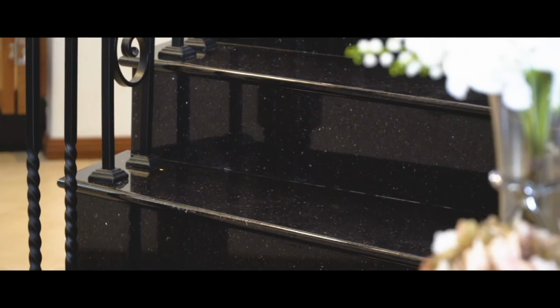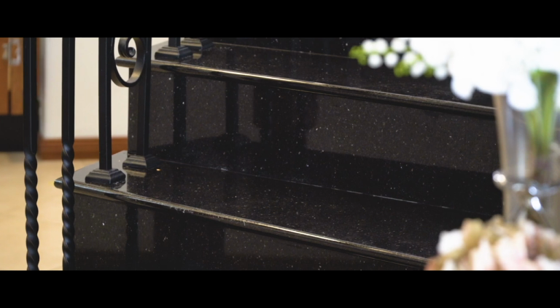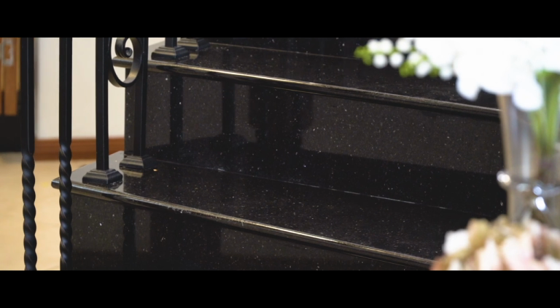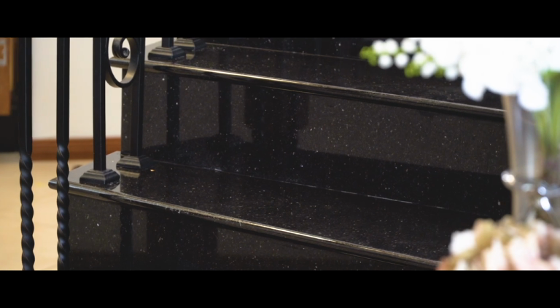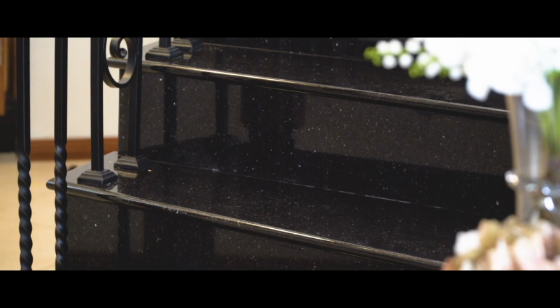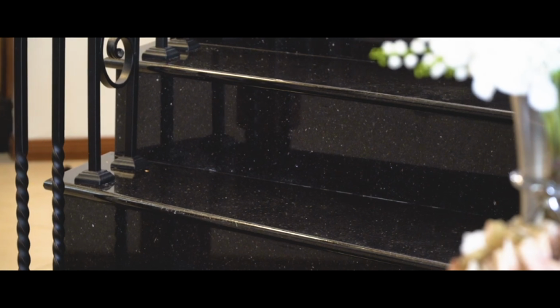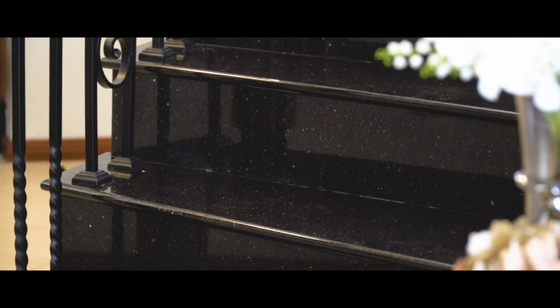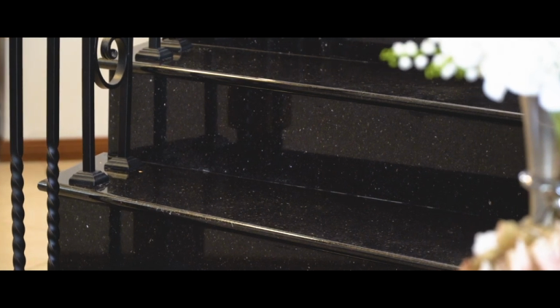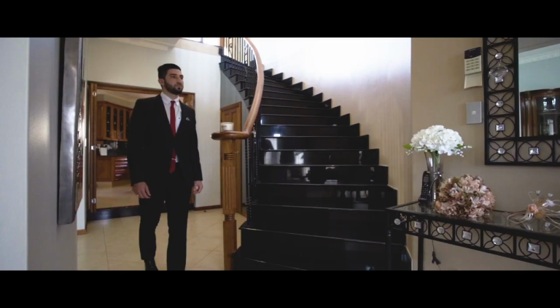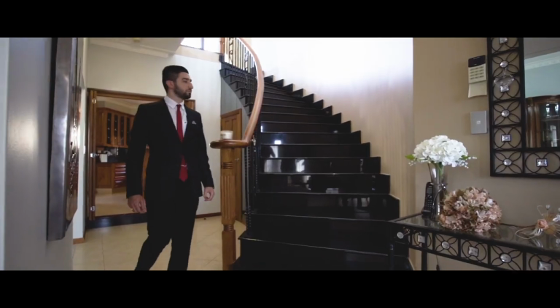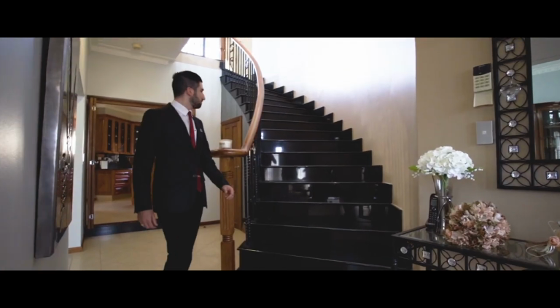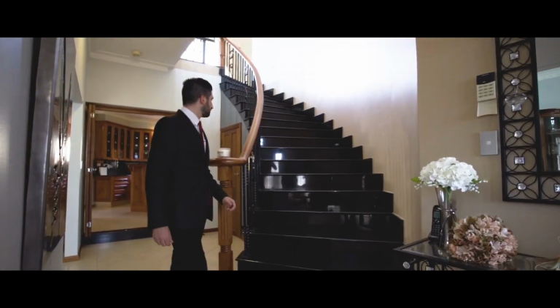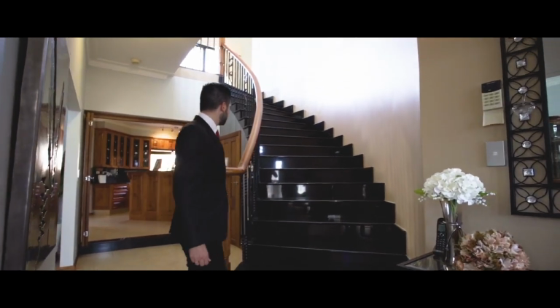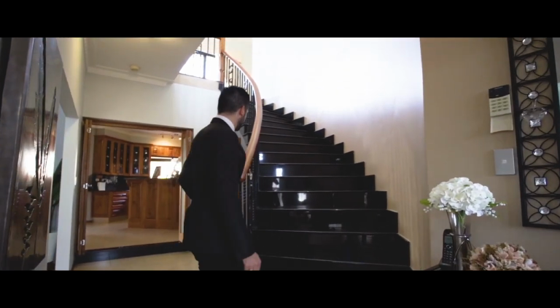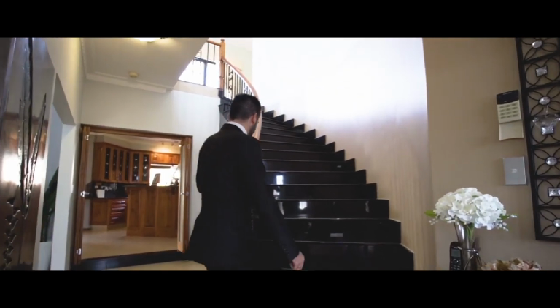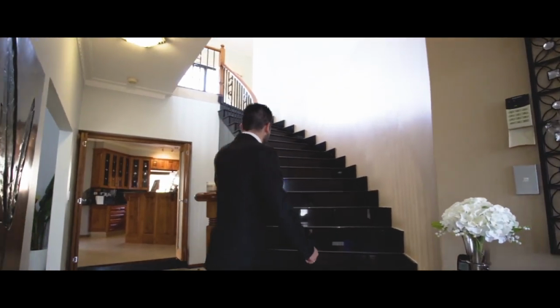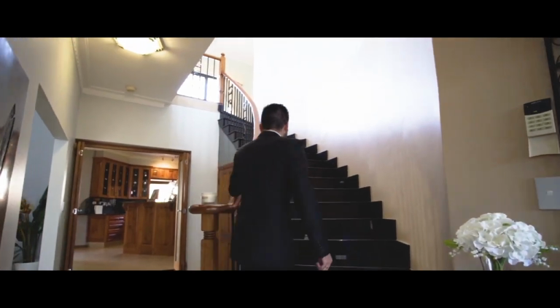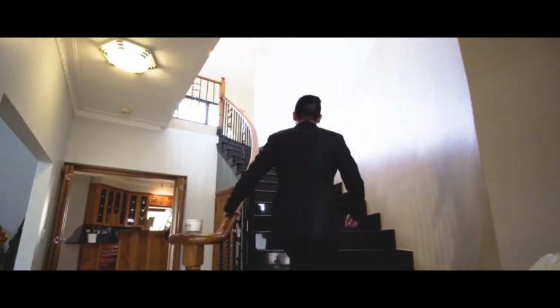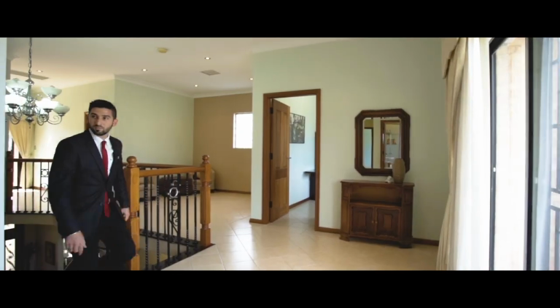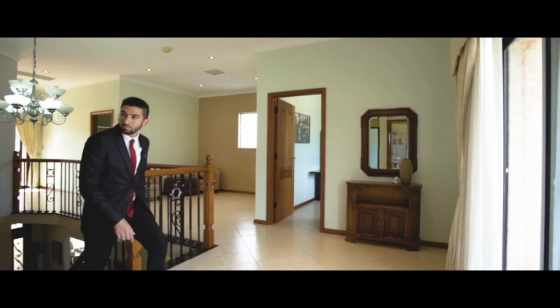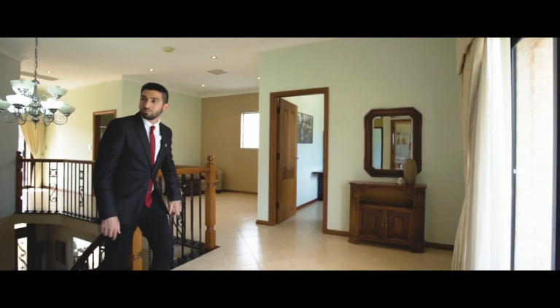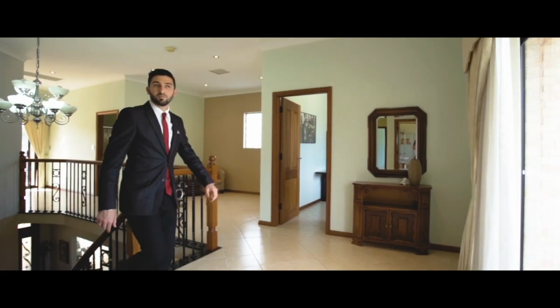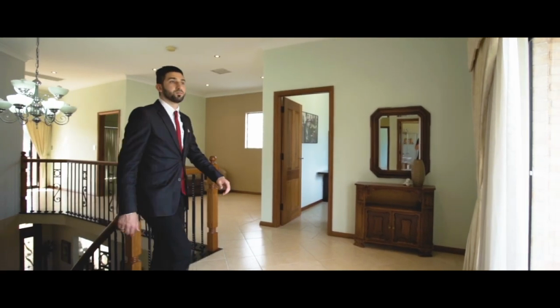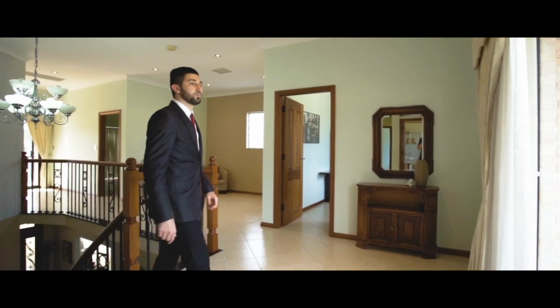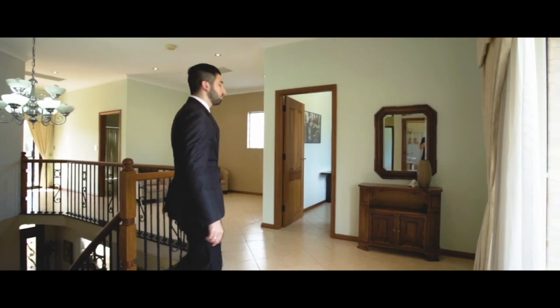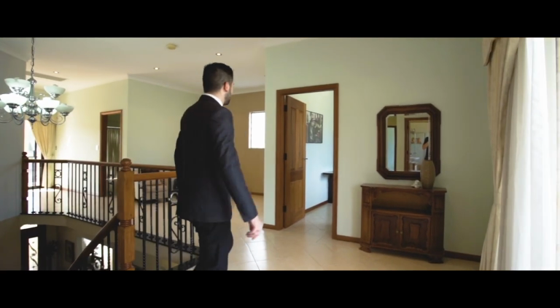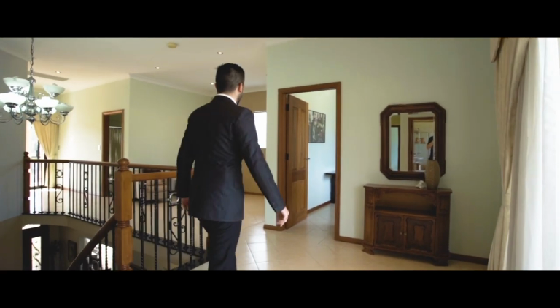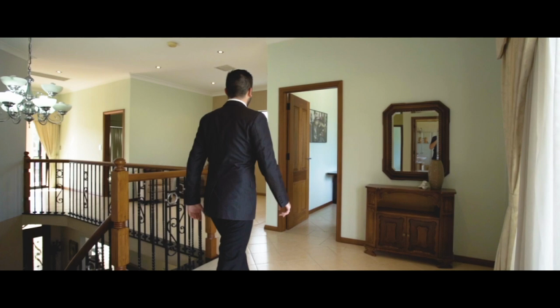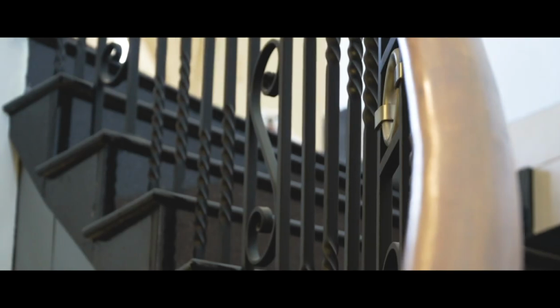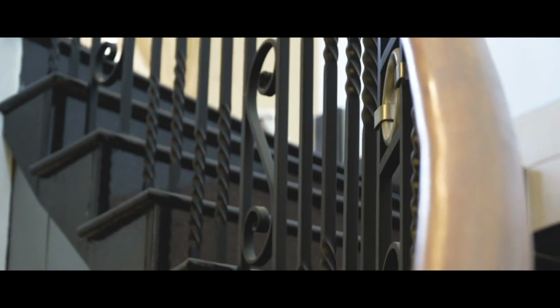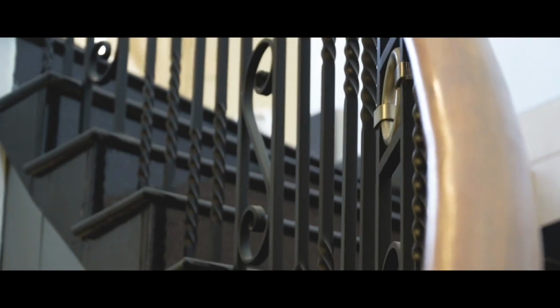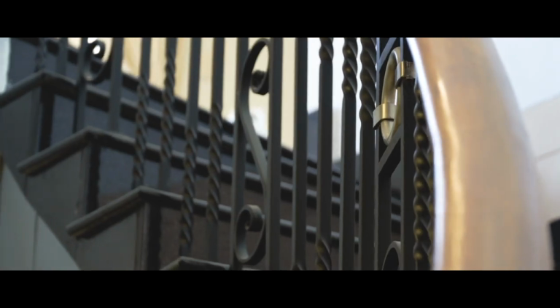The stunning staircase features imported Italian granite, solid timber, and wrought iron balustrades.